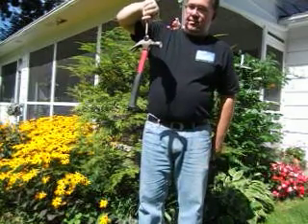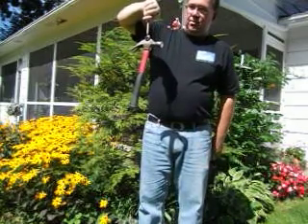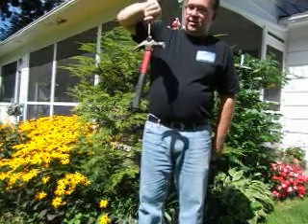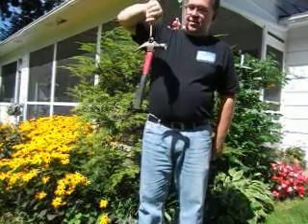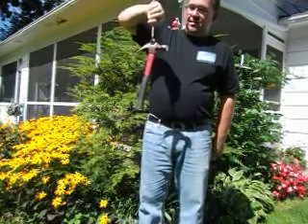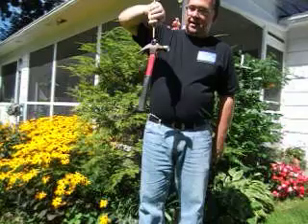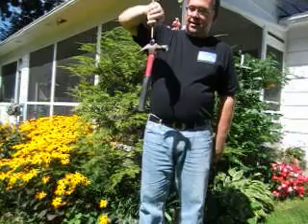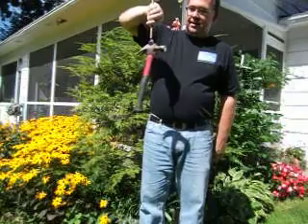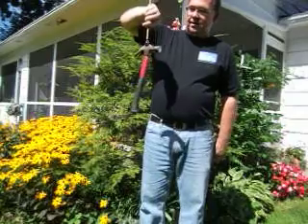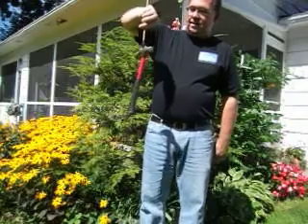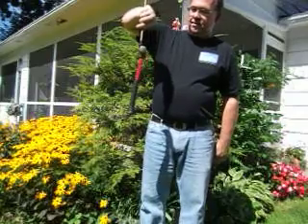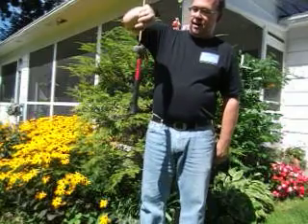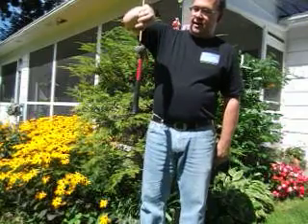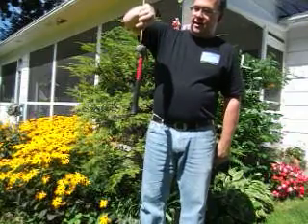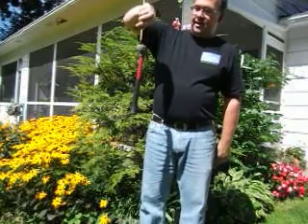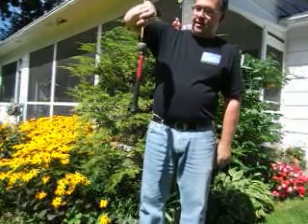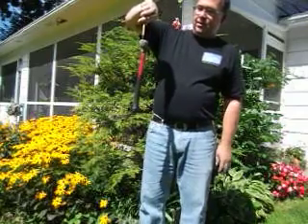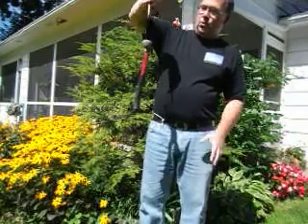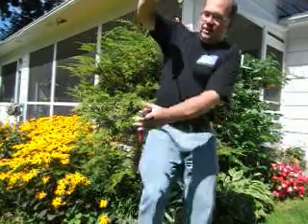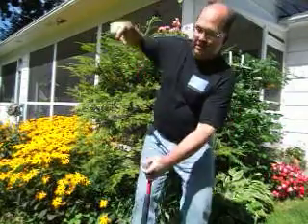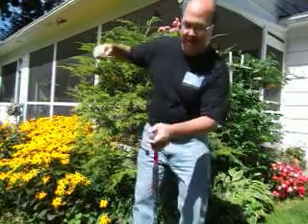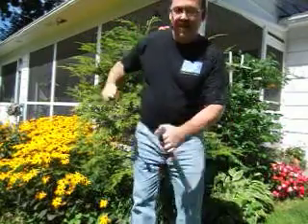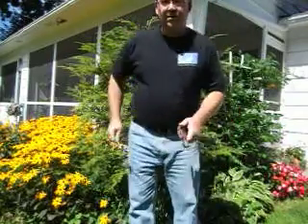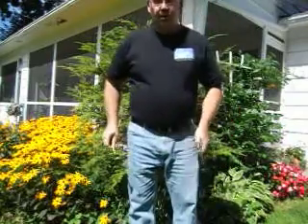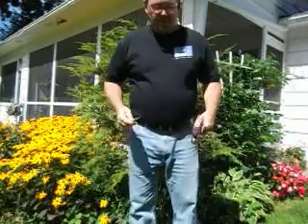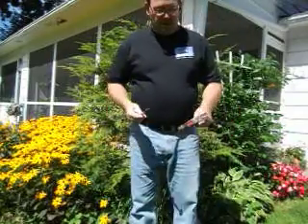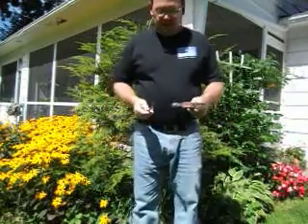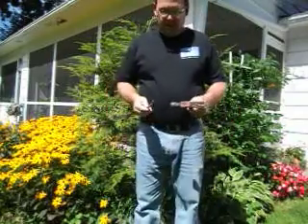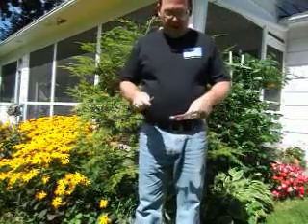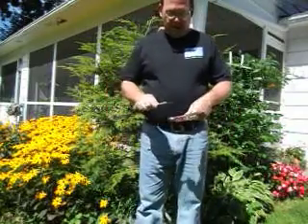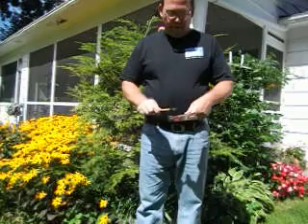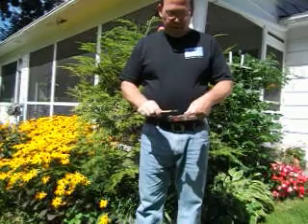We're near the limit there, but it is very strong. It'll hold this. So you can see it's got a lot of force.